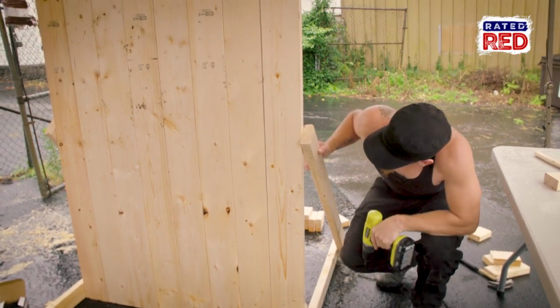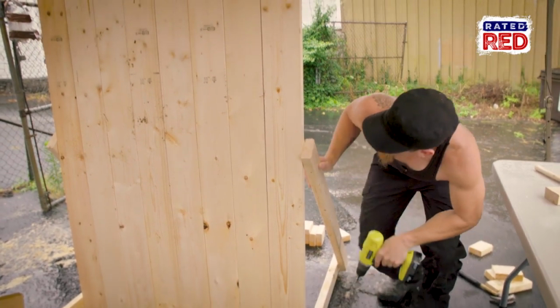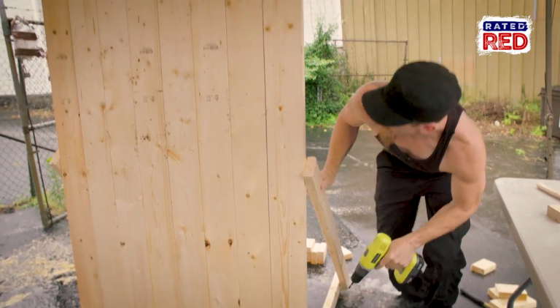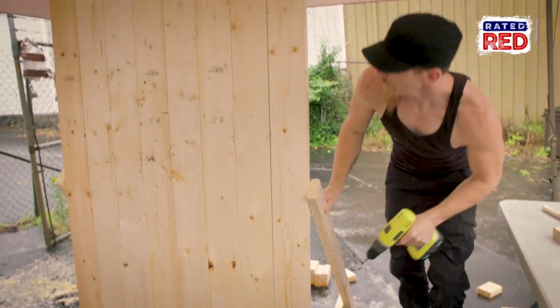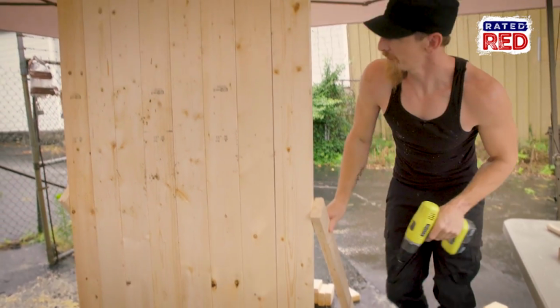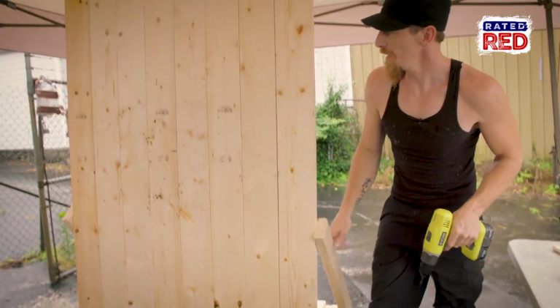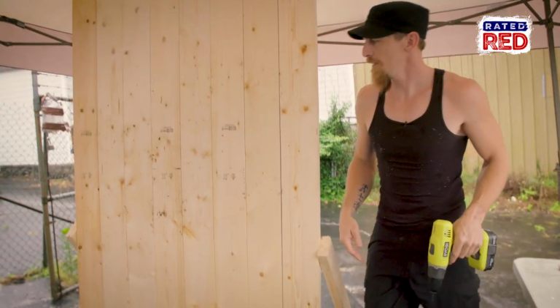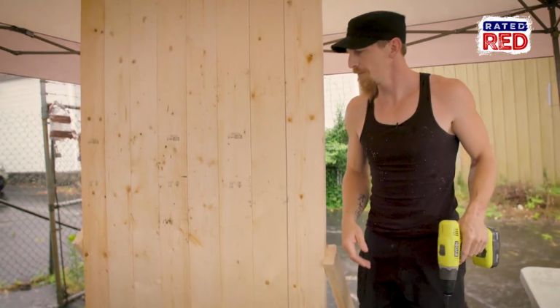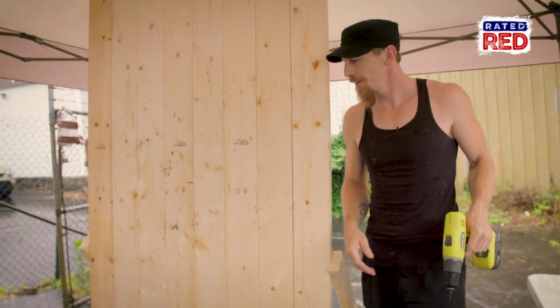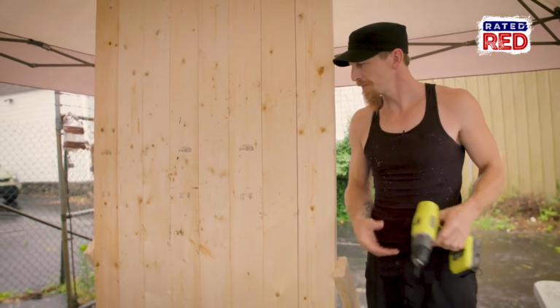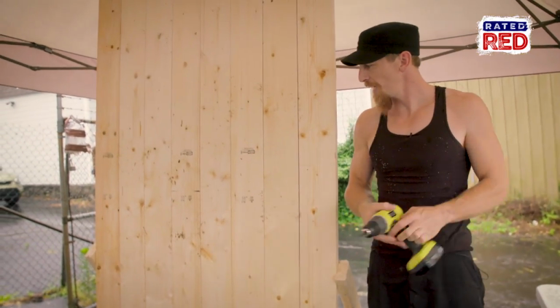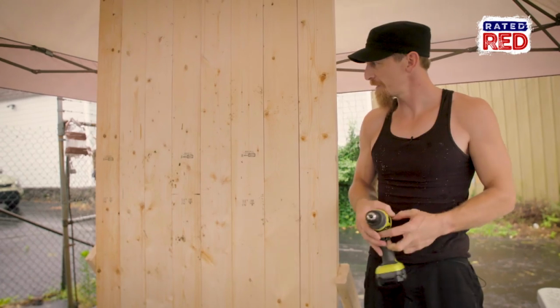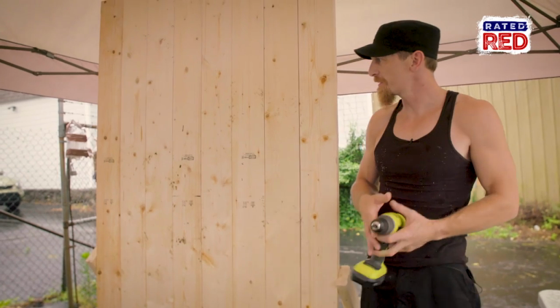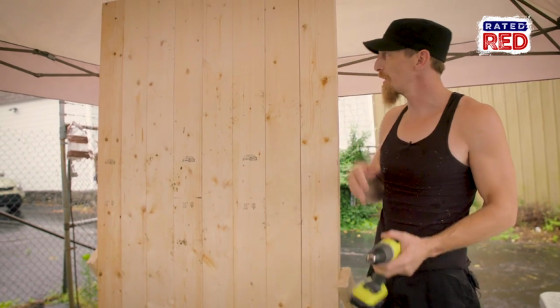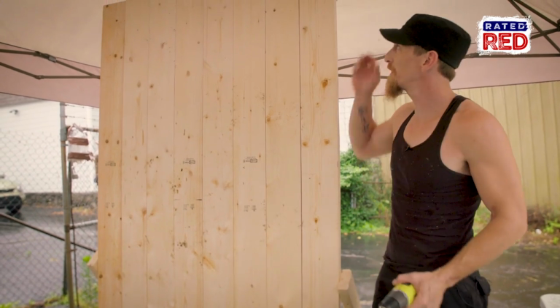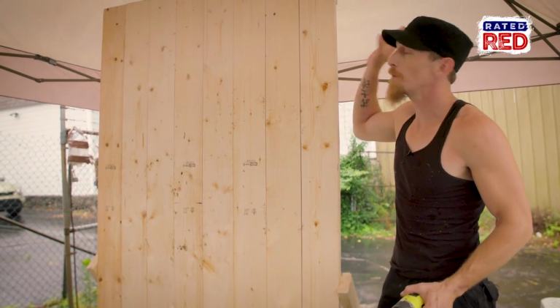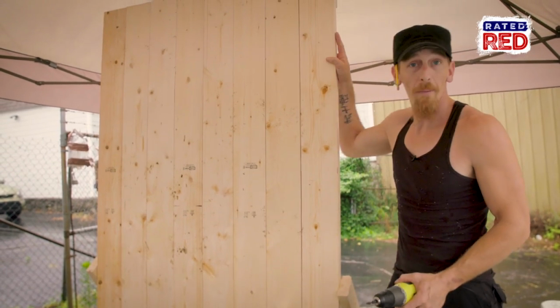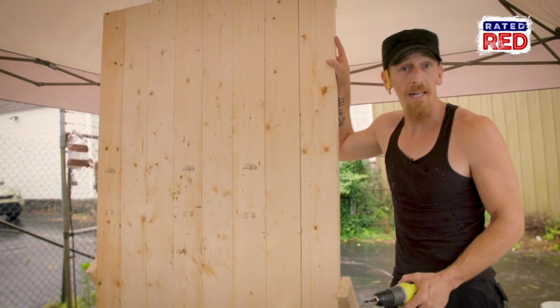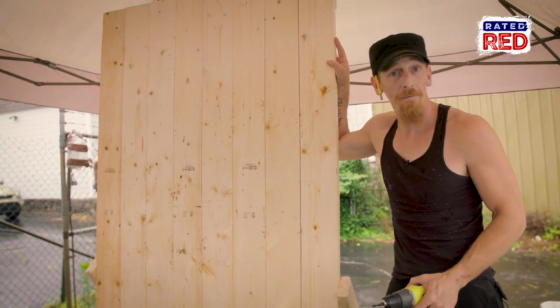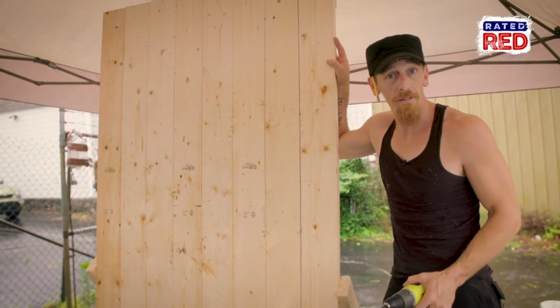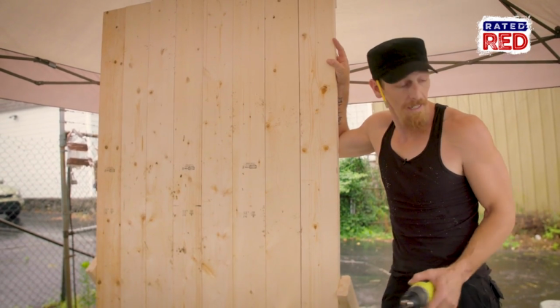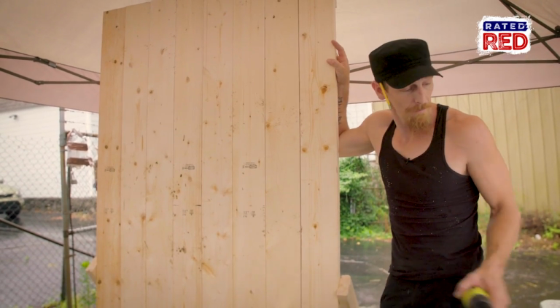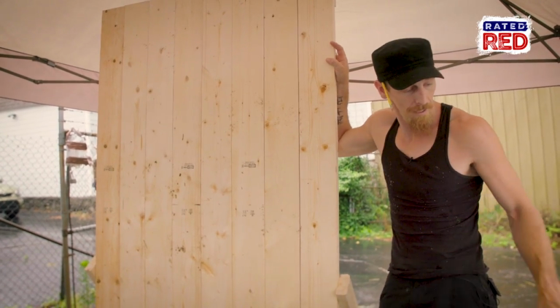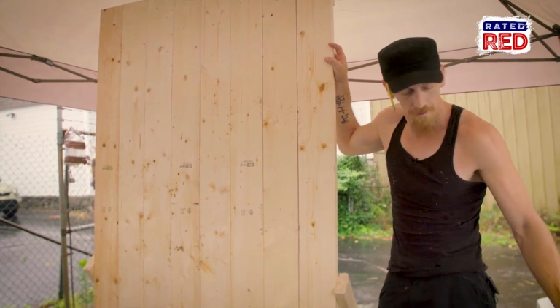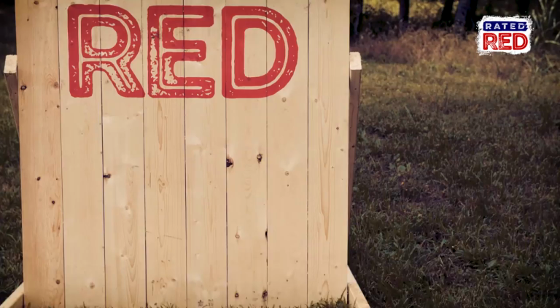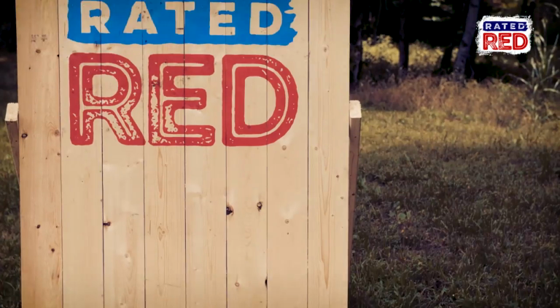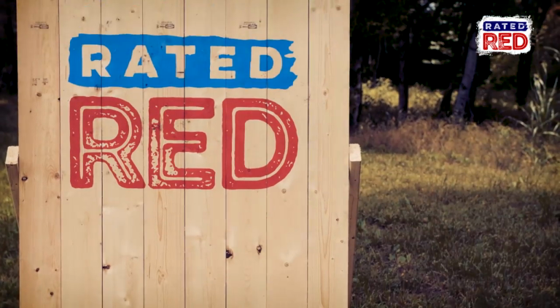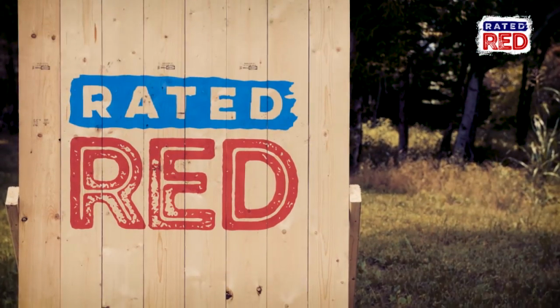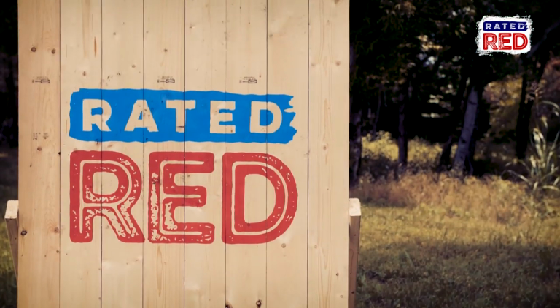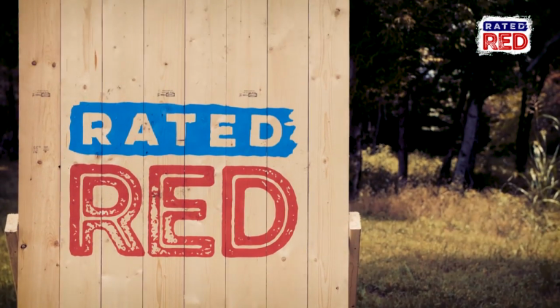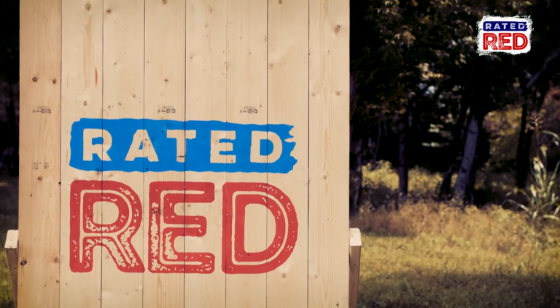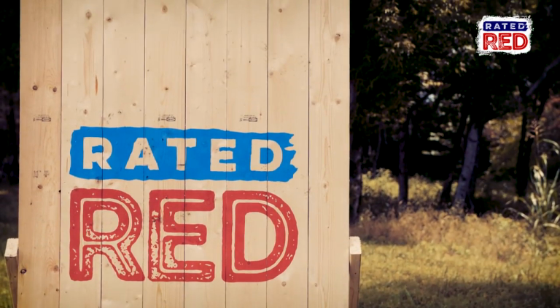All right guys we're all set. Ready to throw some knives at this target, but I think we want to paint it up first to make it look pretty. So yeah, you're all good to go.